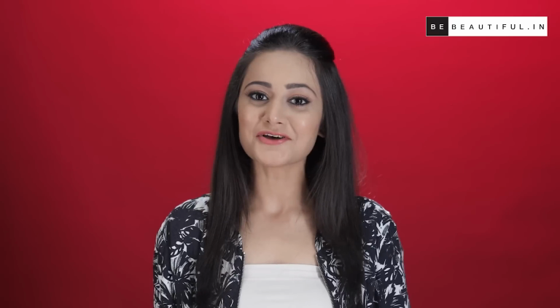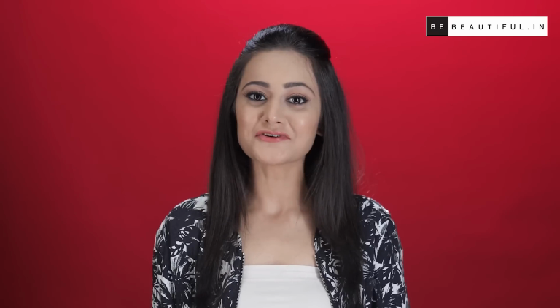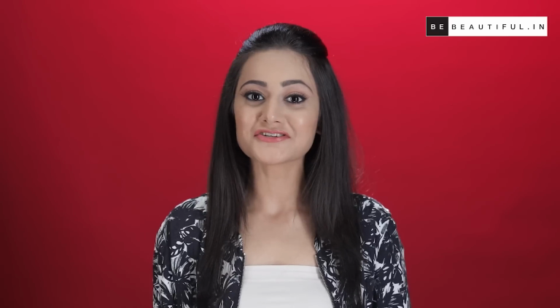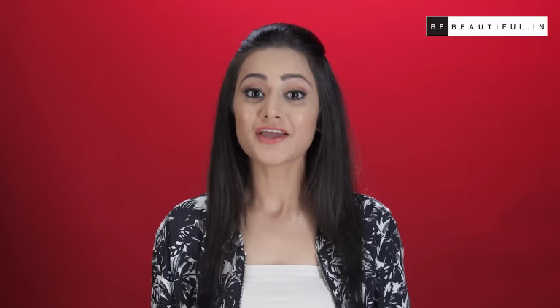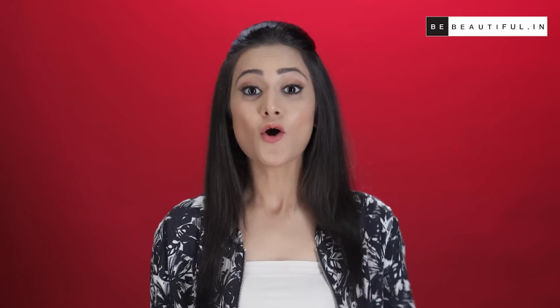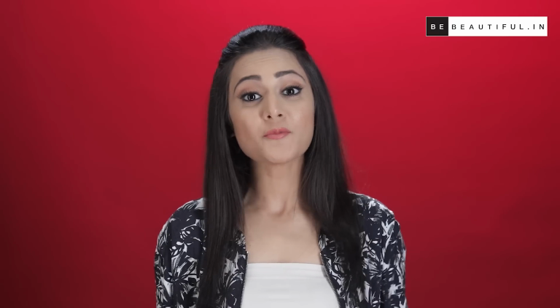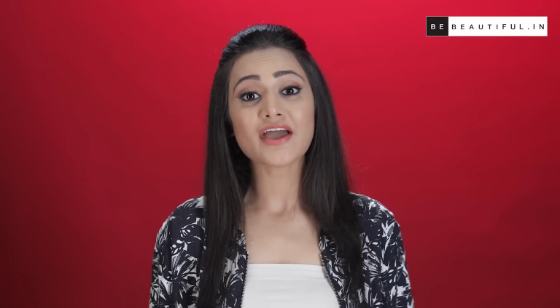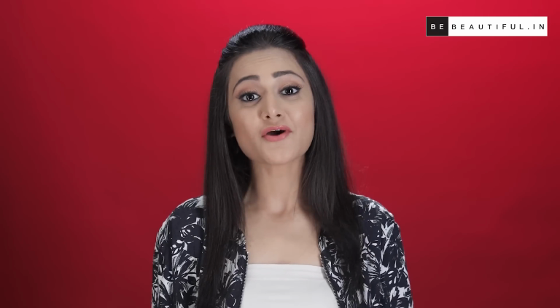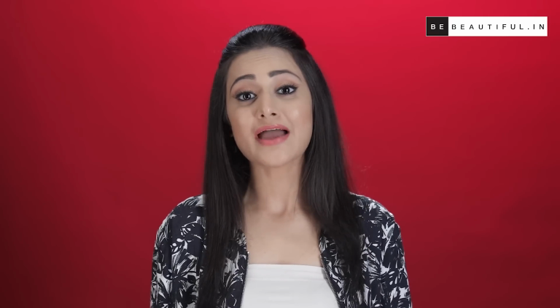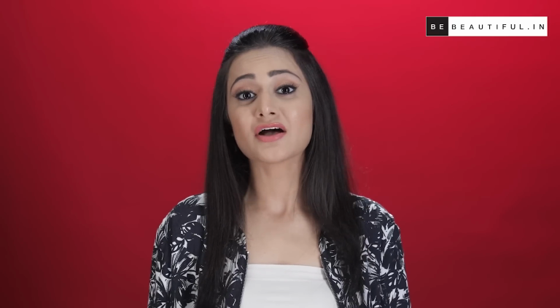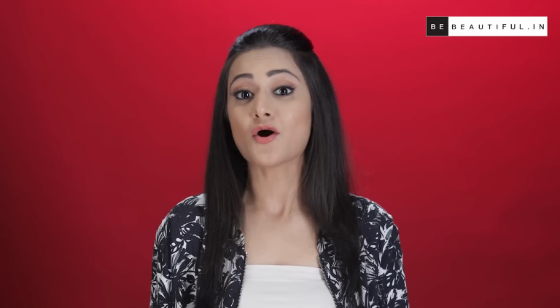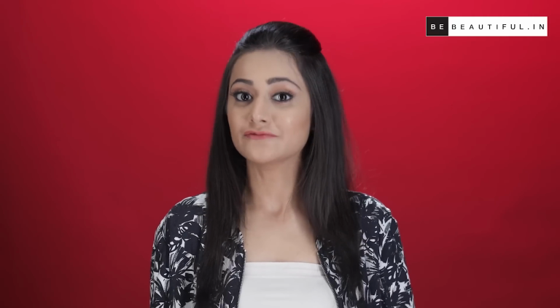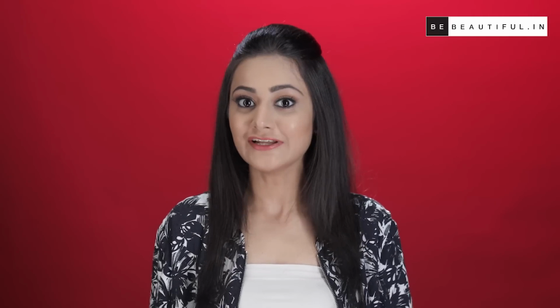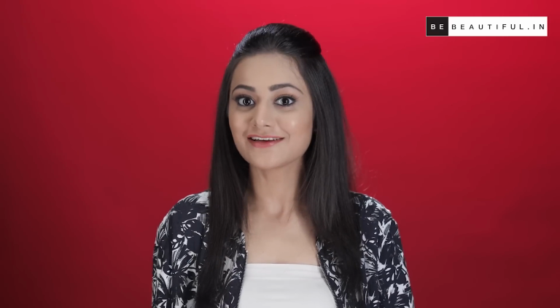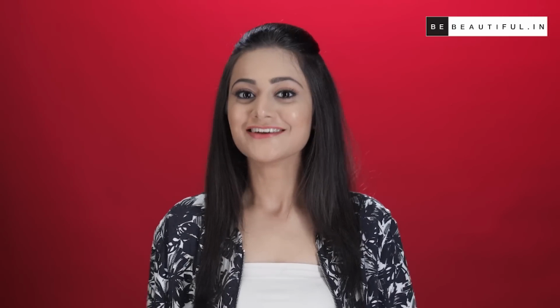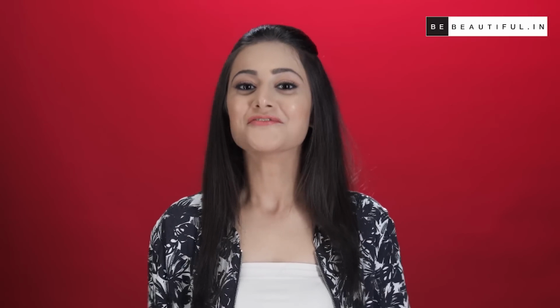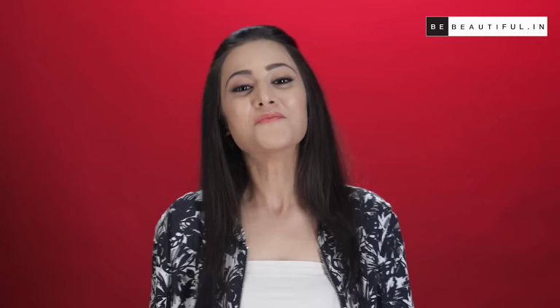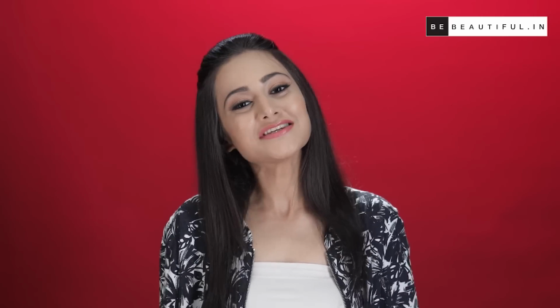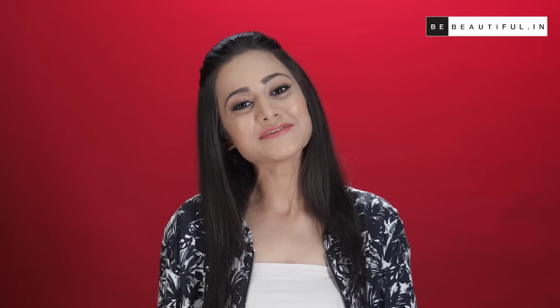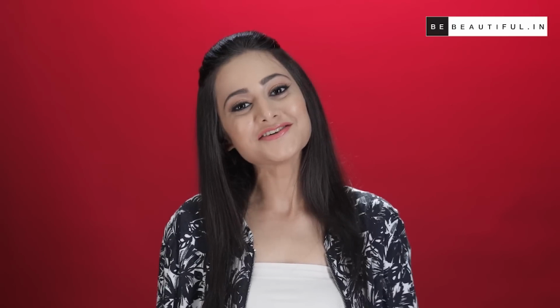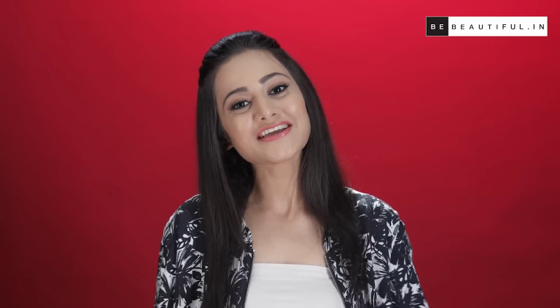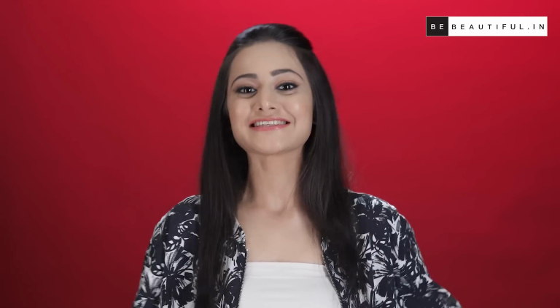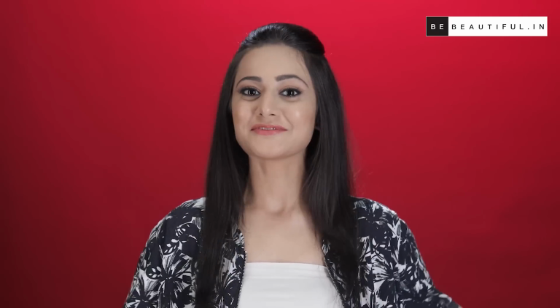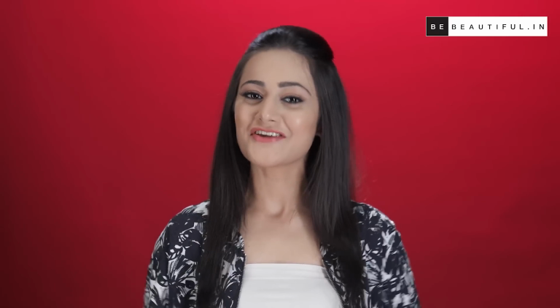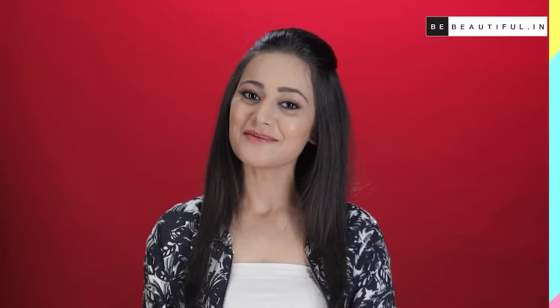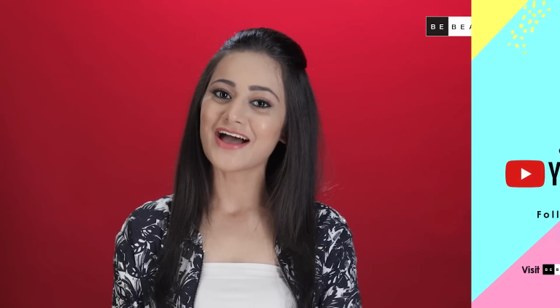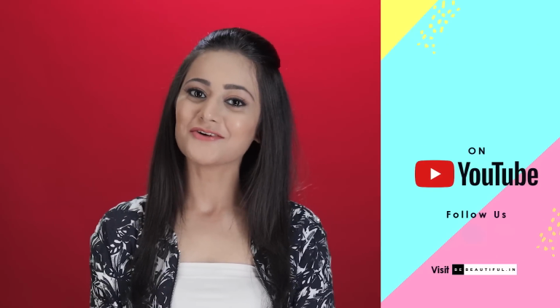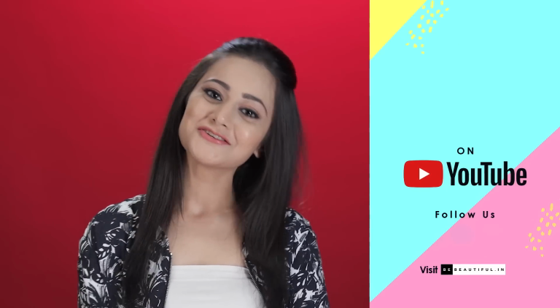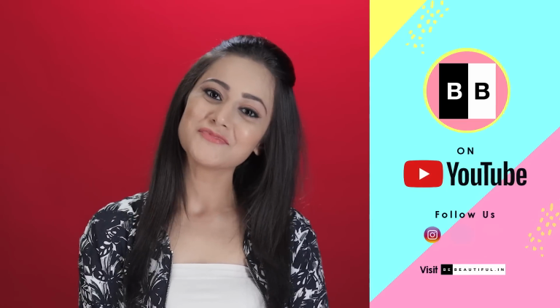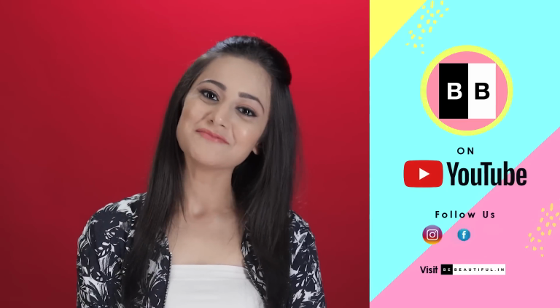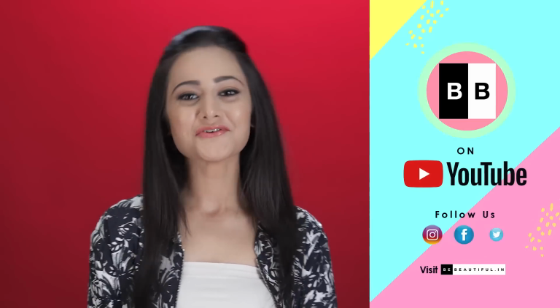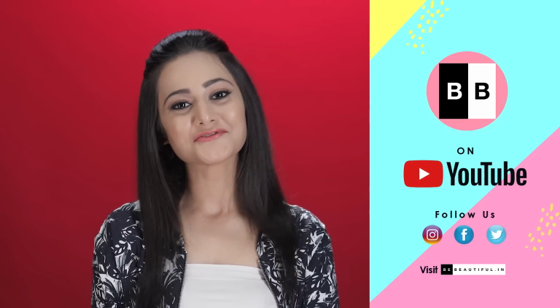Well, that's all for today. Hope you get your eyebrows on fleek. For more tips and tricks, subscribe now to Be Beautiful.